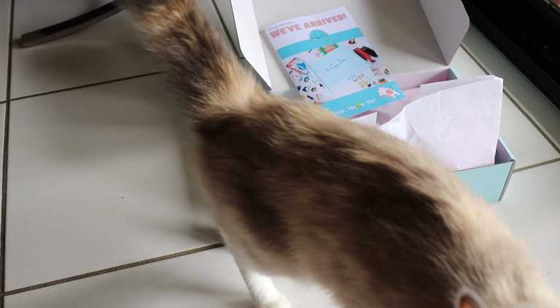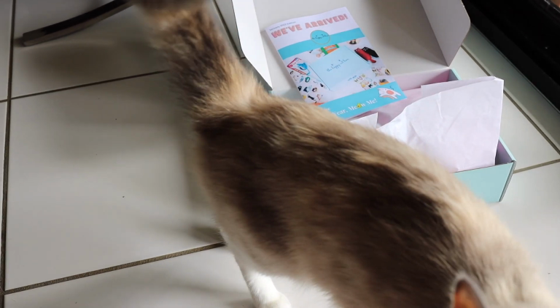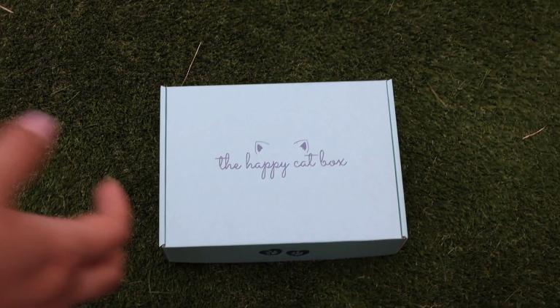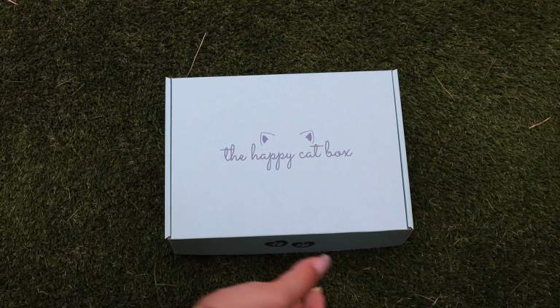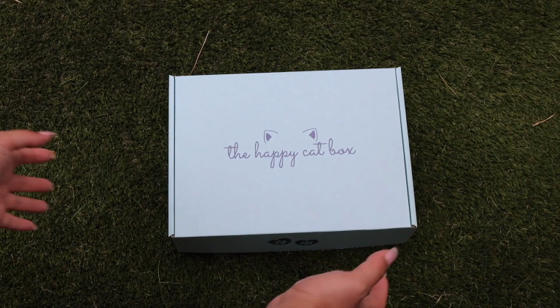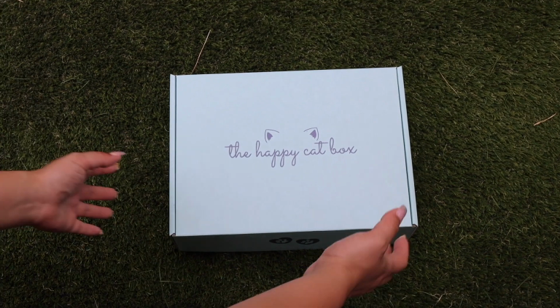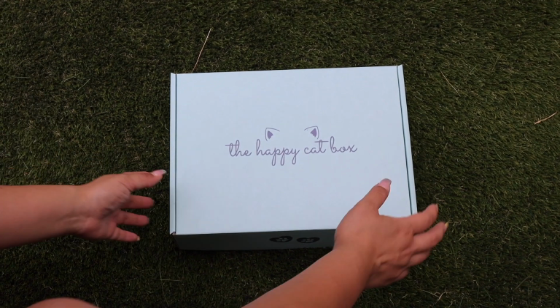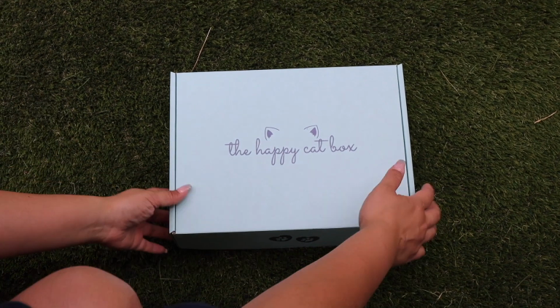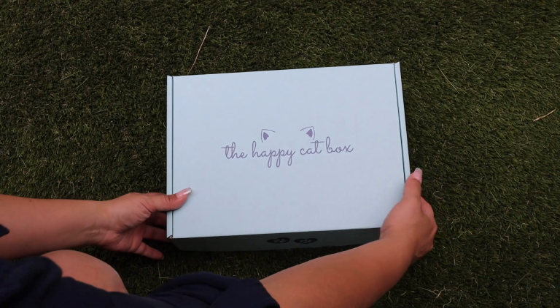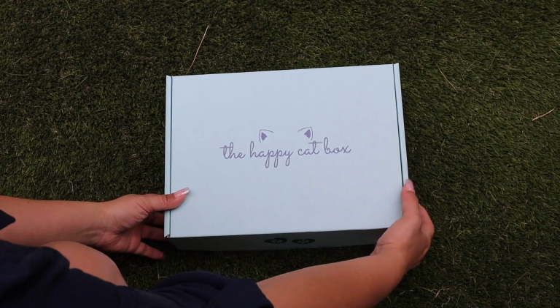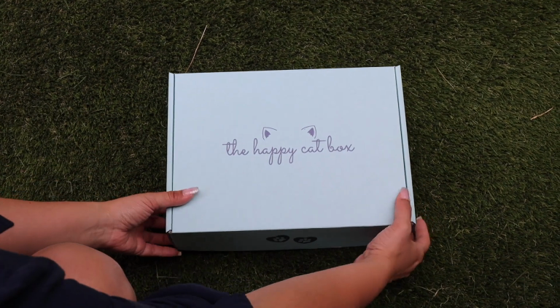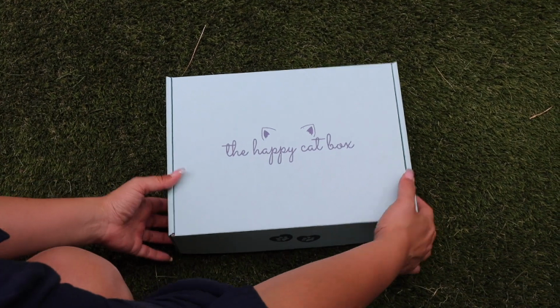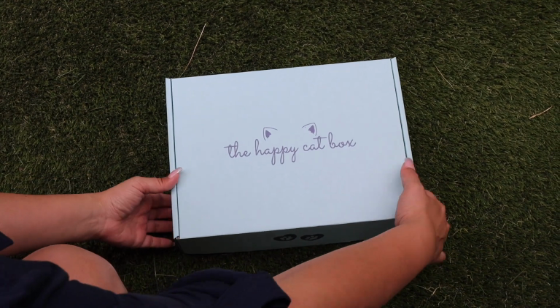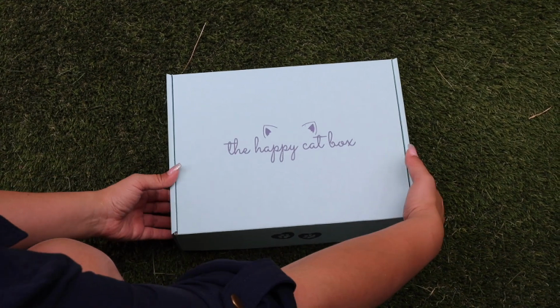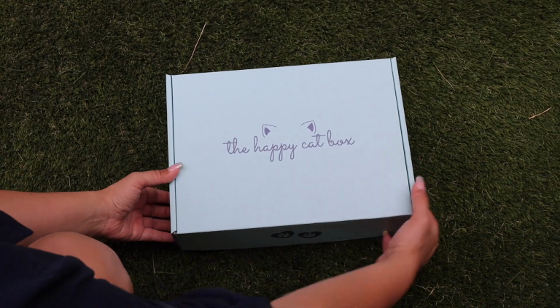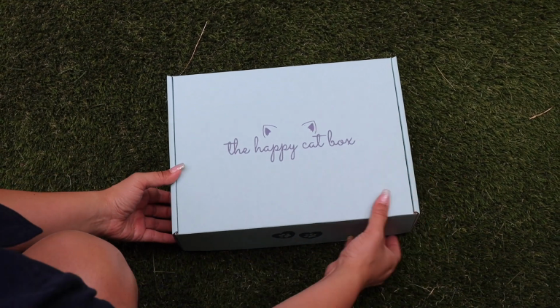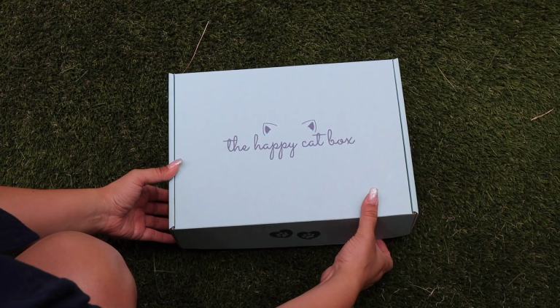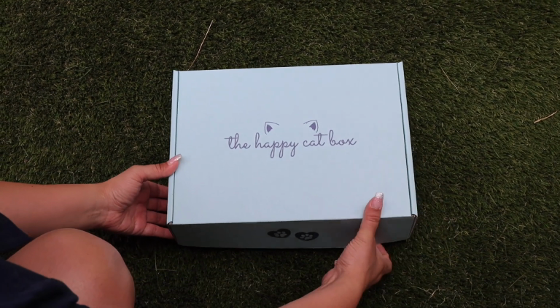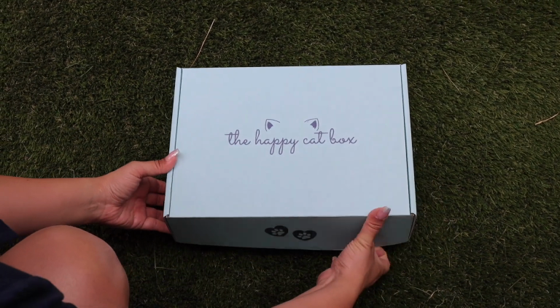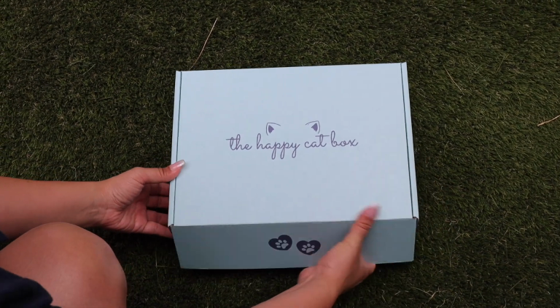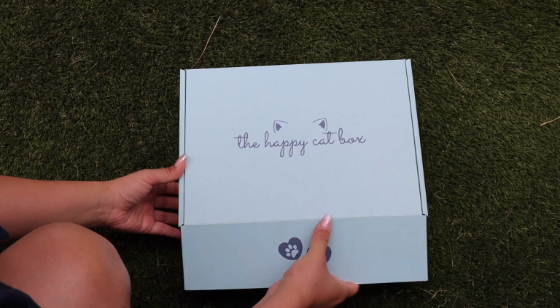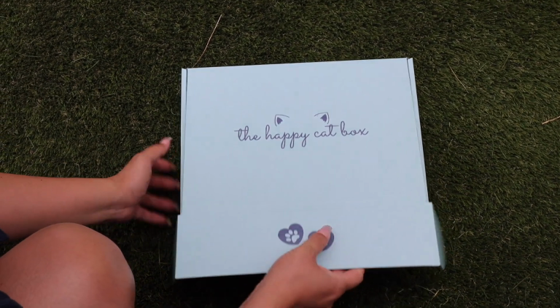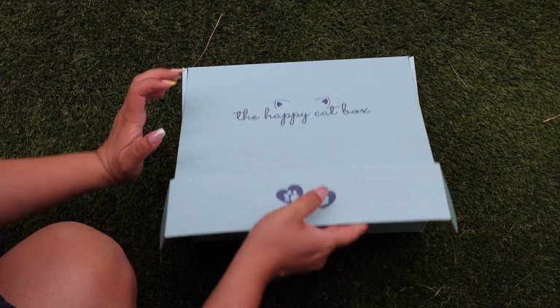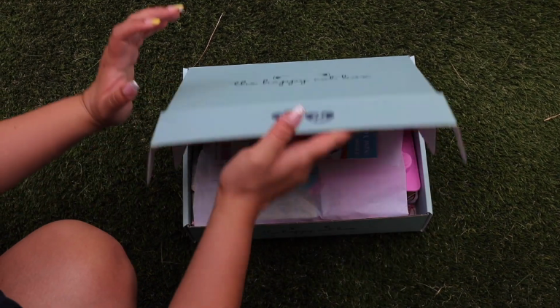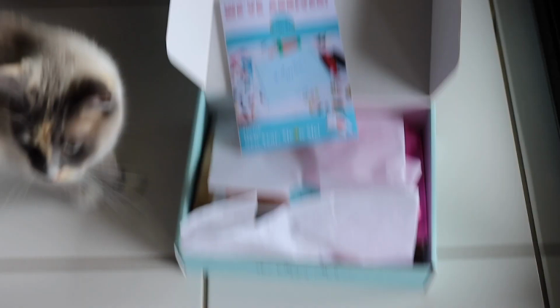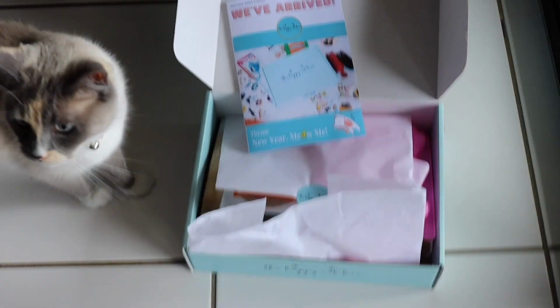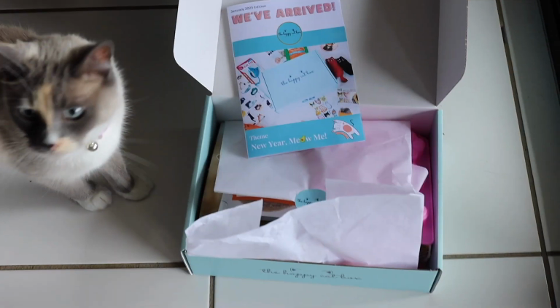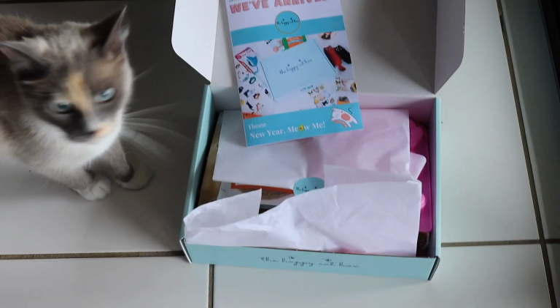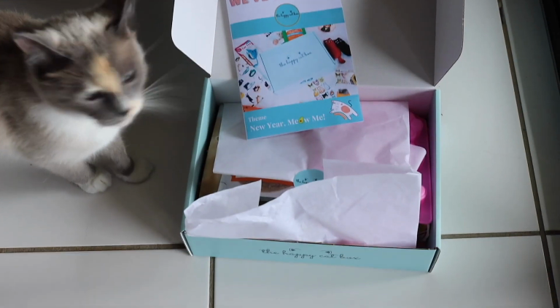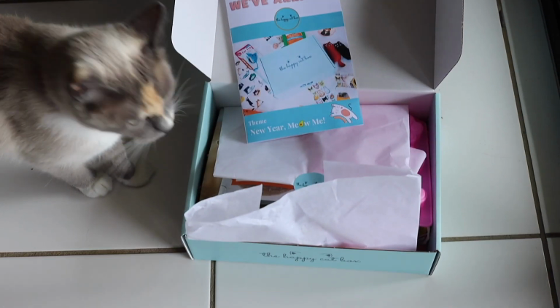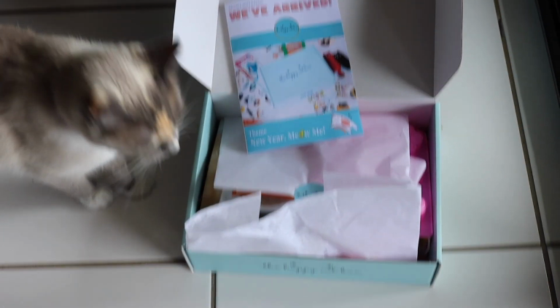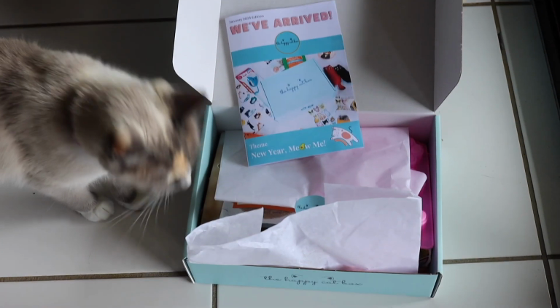The happy cat box — a monthly box full of quality treats, food and health items for cats and yourself.